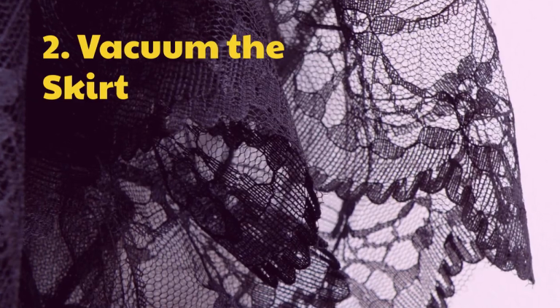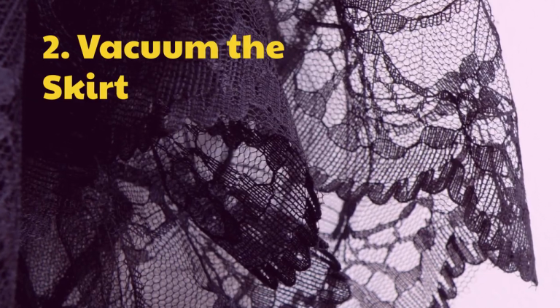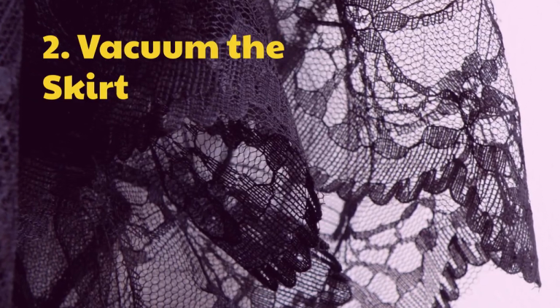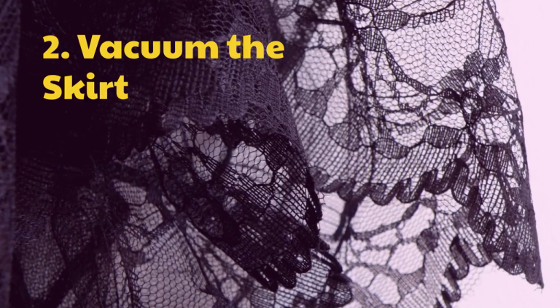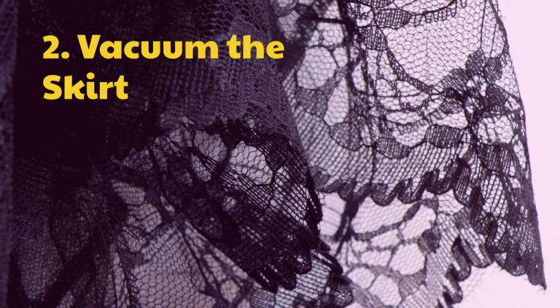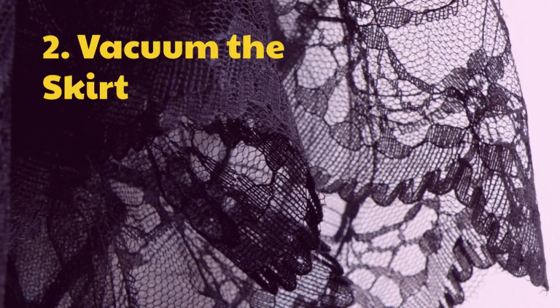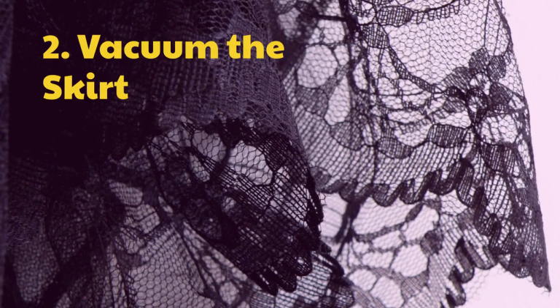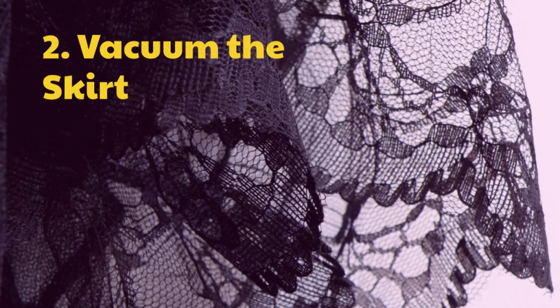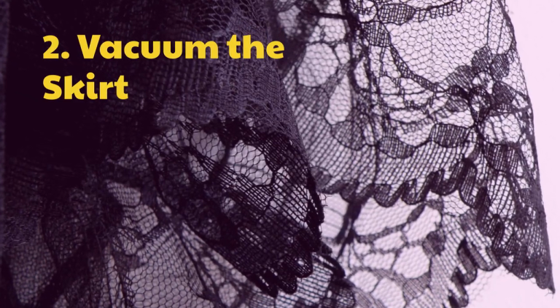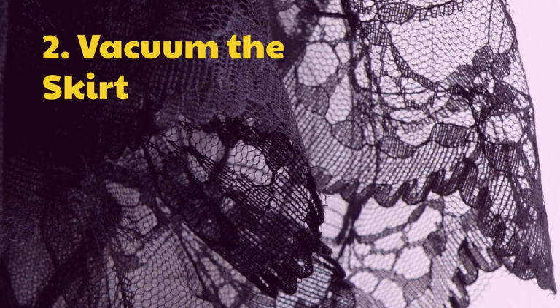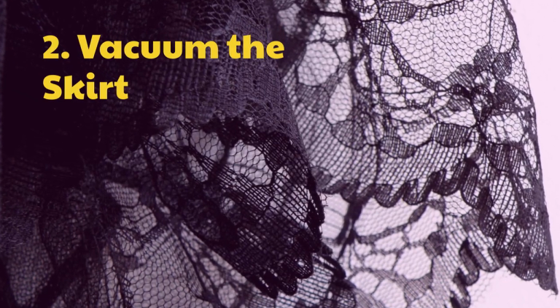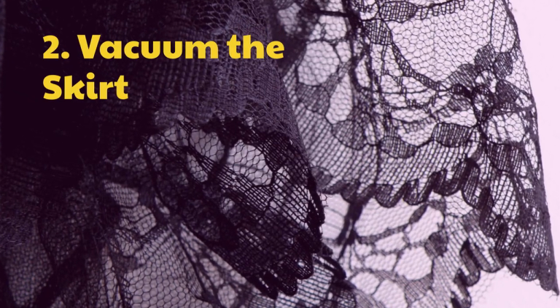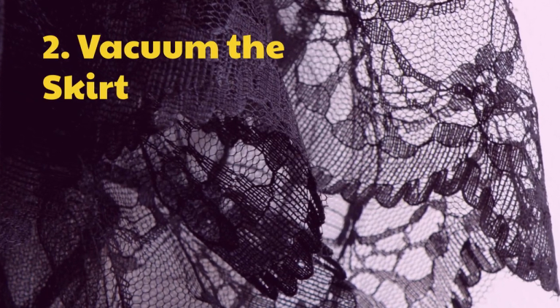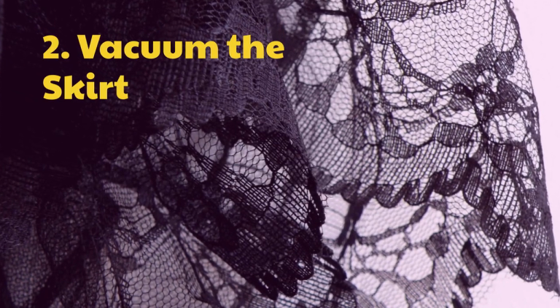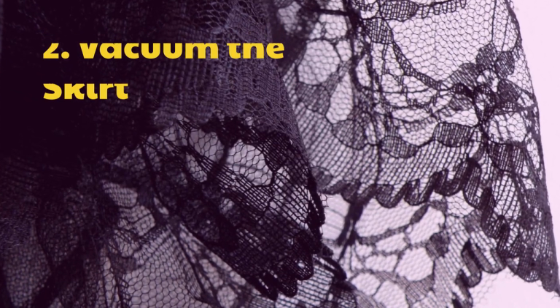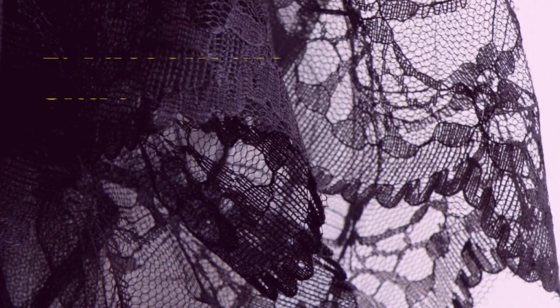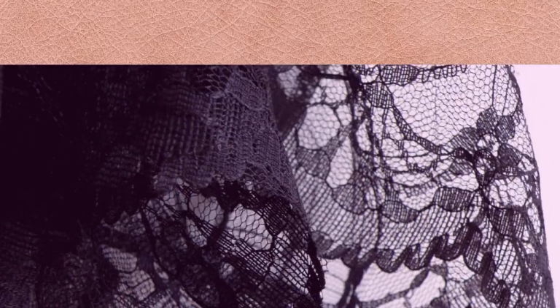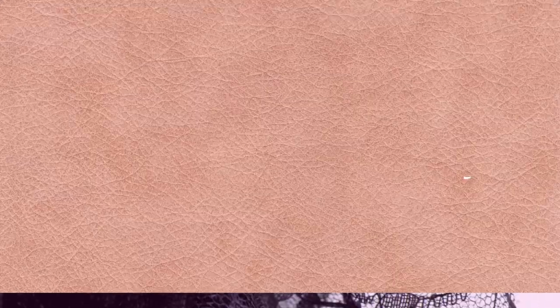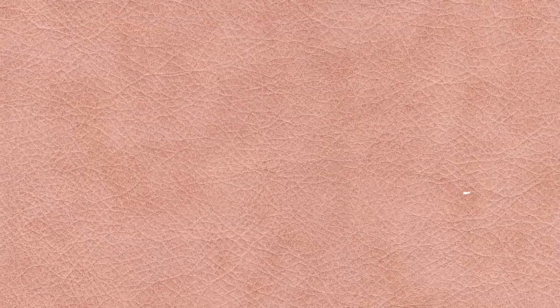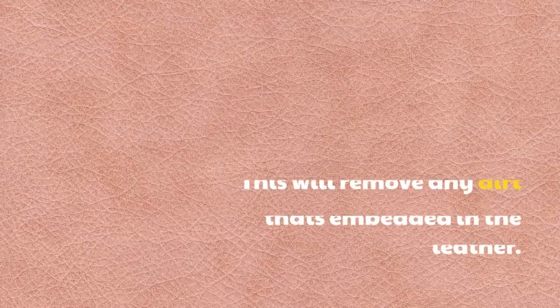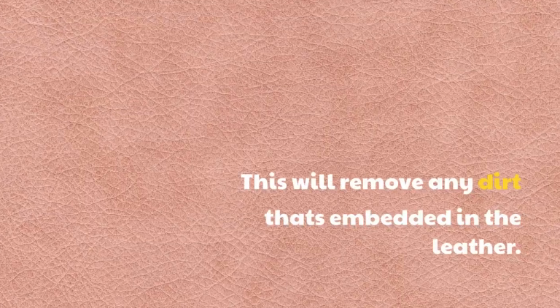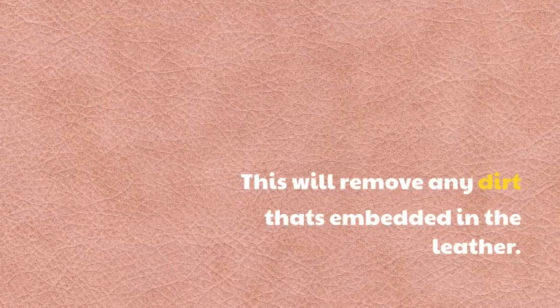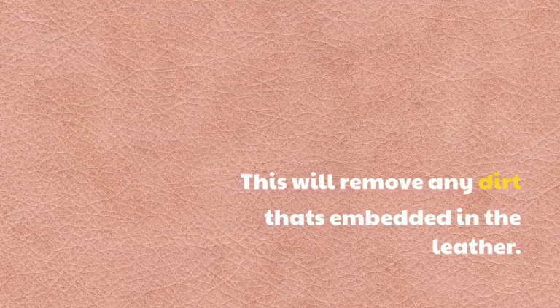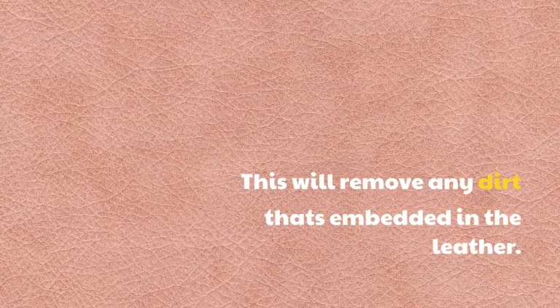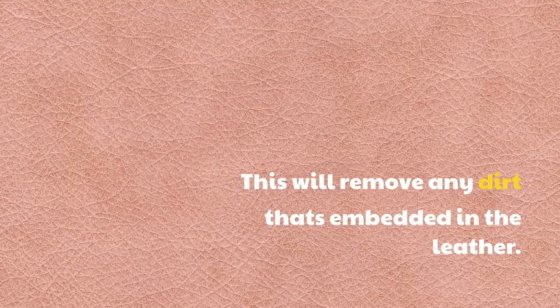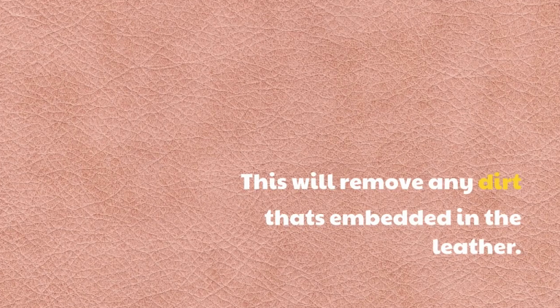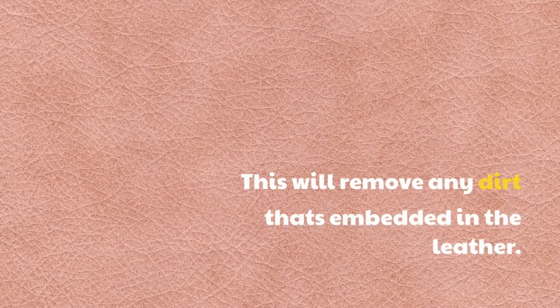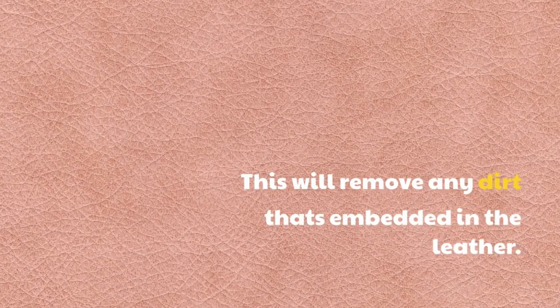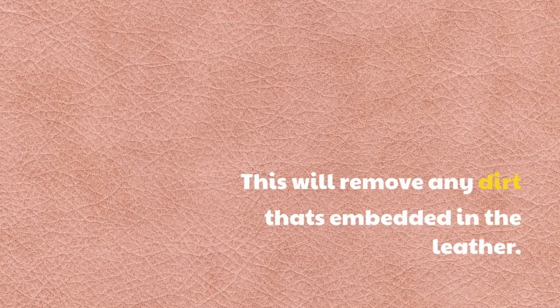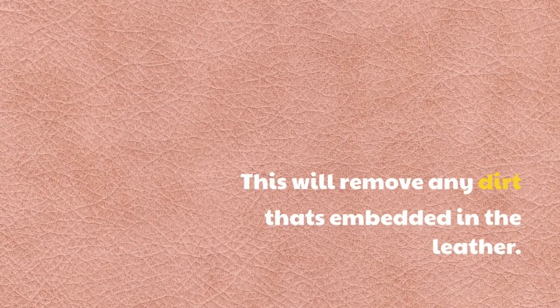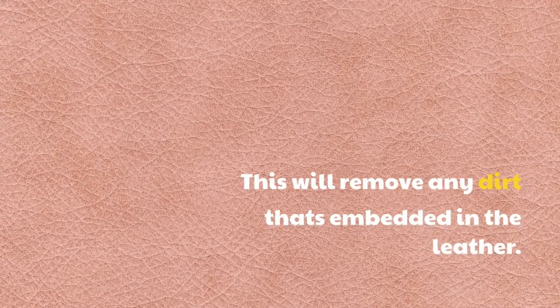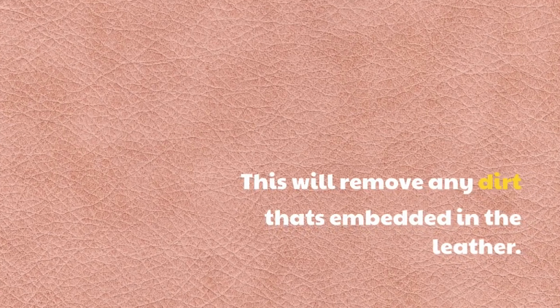Step 2: Vacuum the skirt. This will remove any dirt that's embedded in the leather.